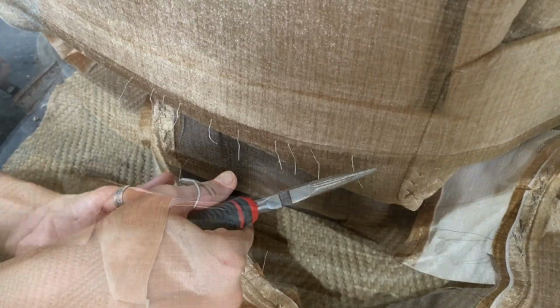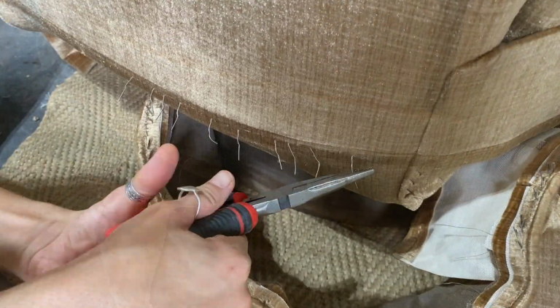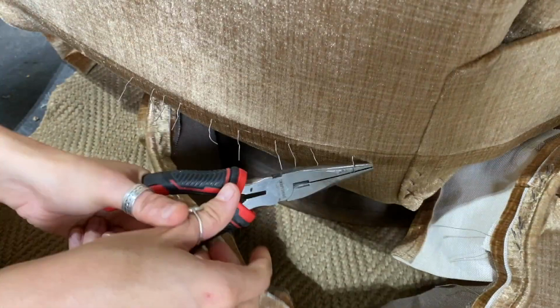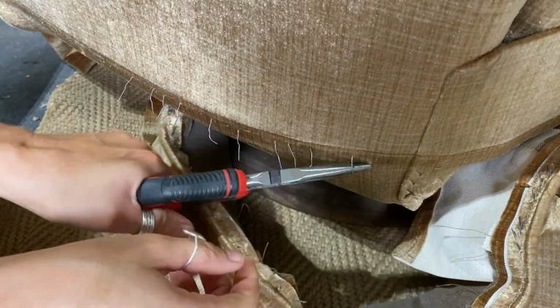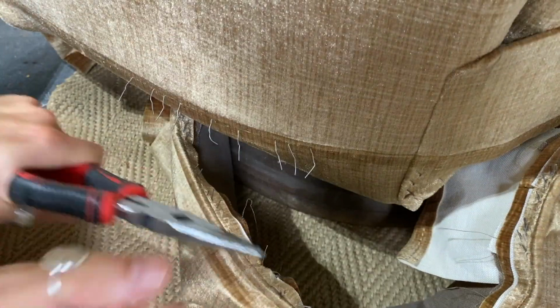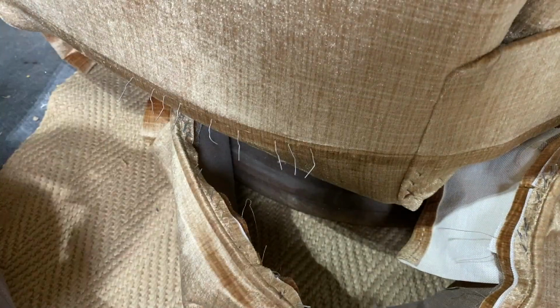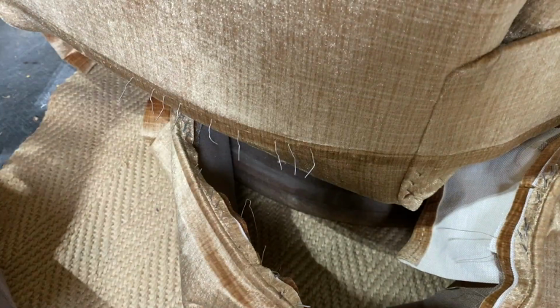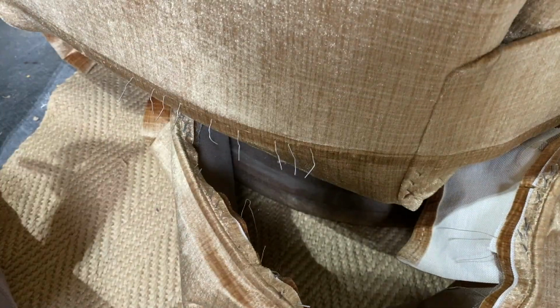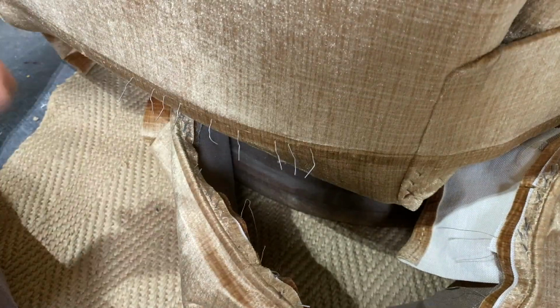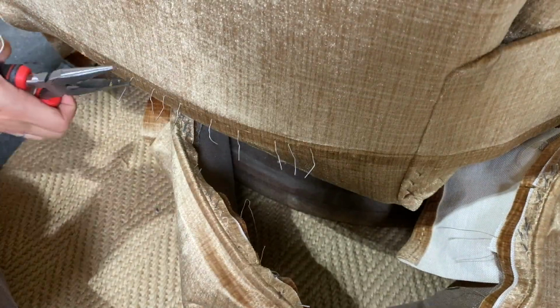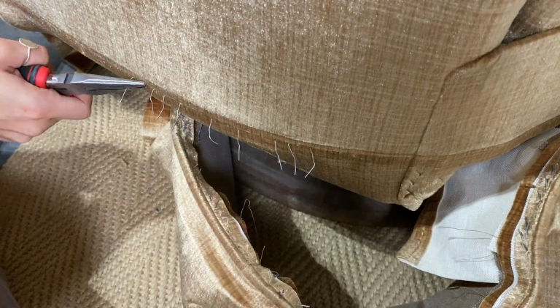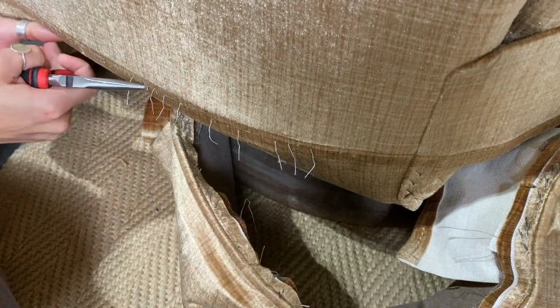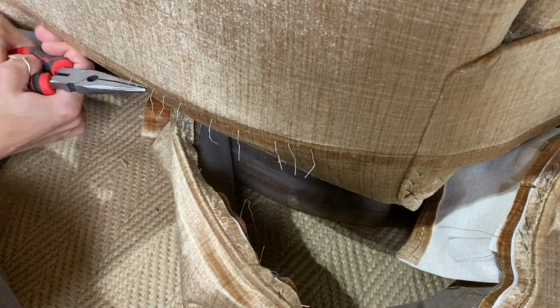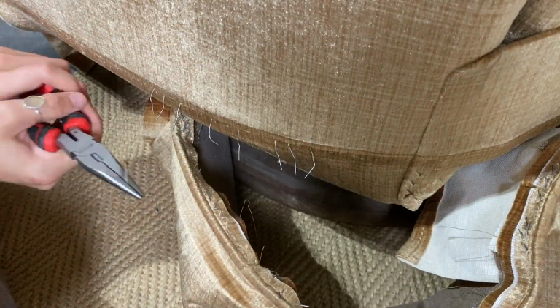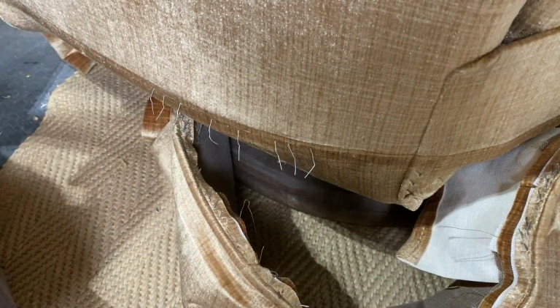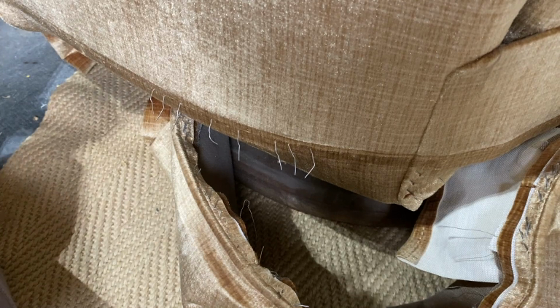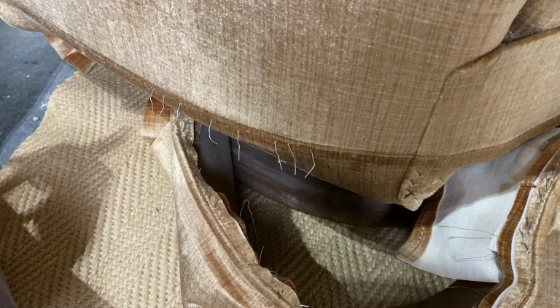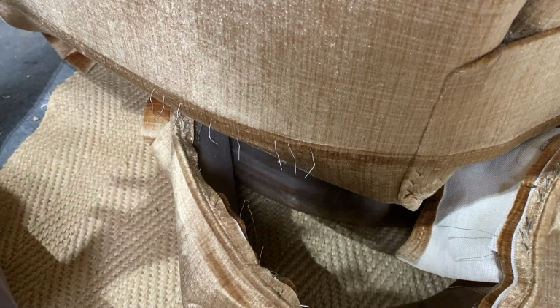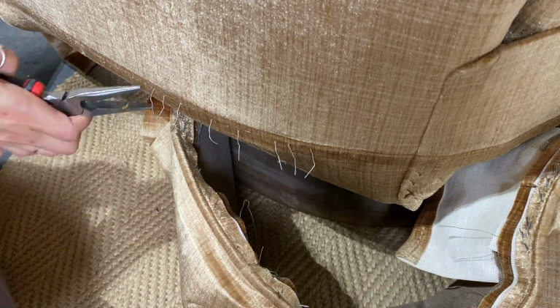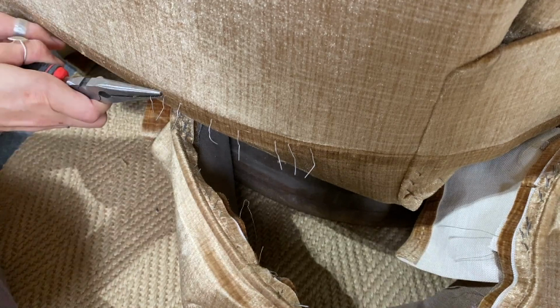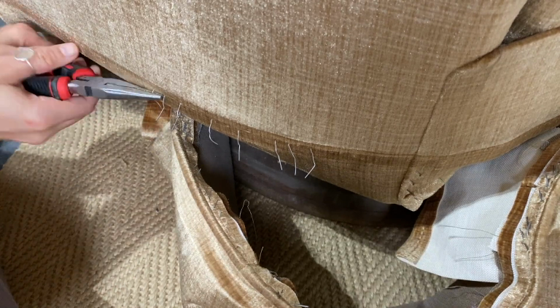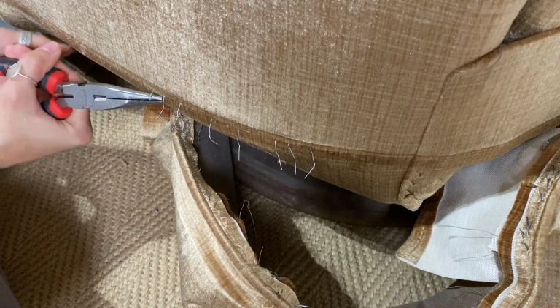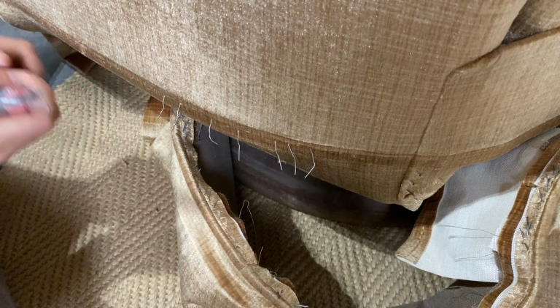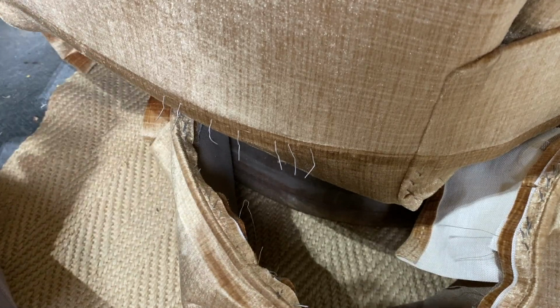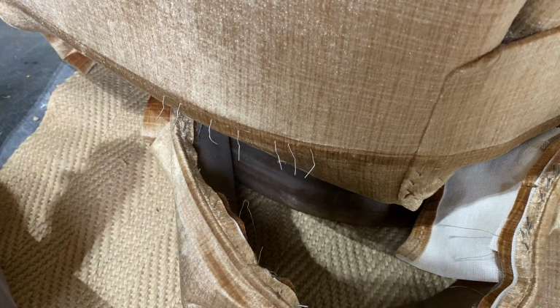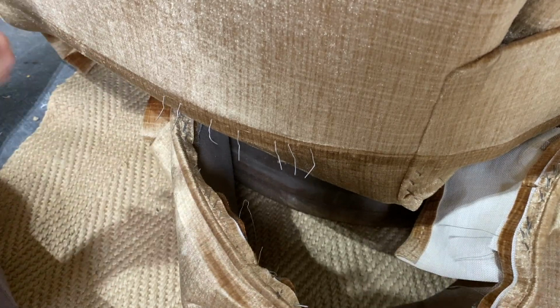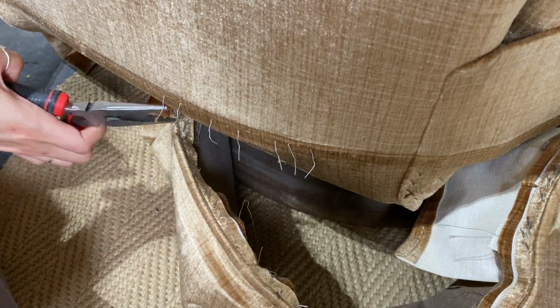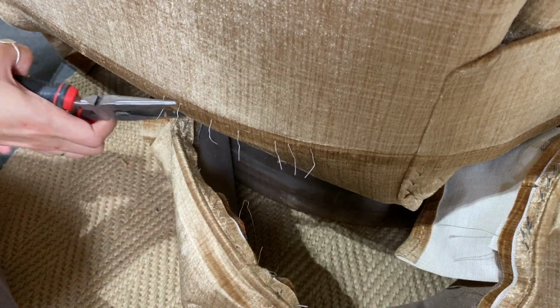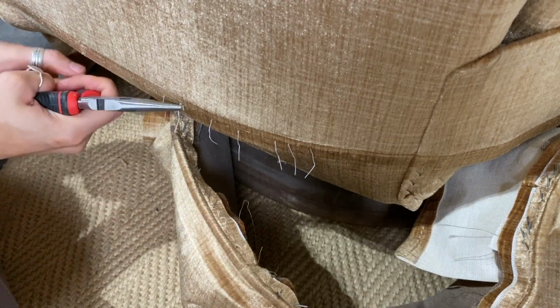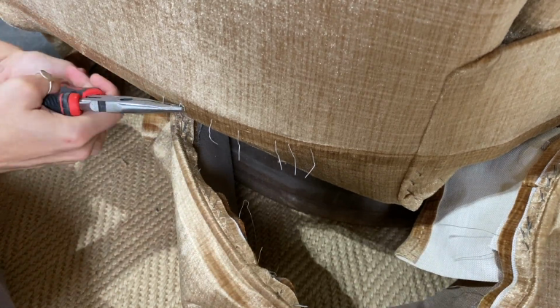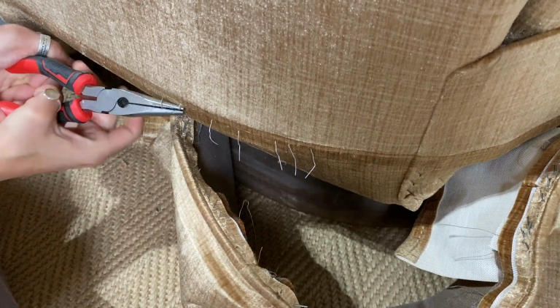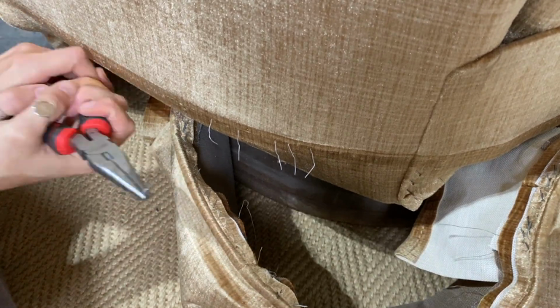After getting the skirt off, I went ahead and removed all of the staples that were left behind so that I could get to cleaning.